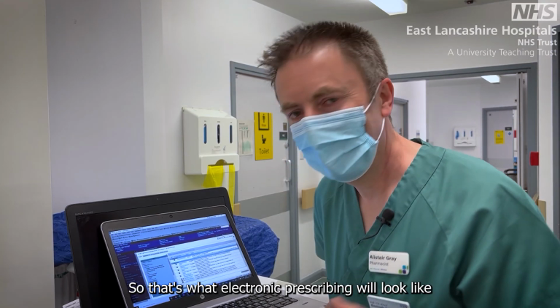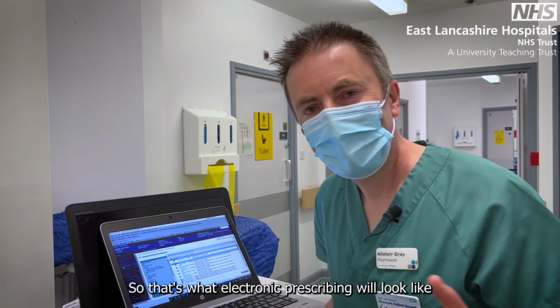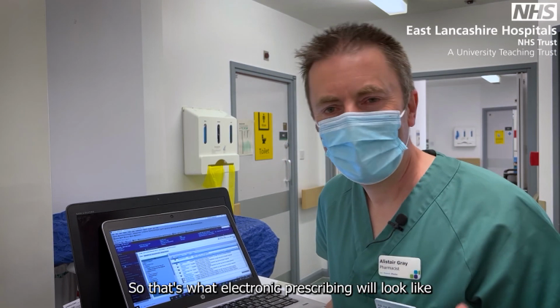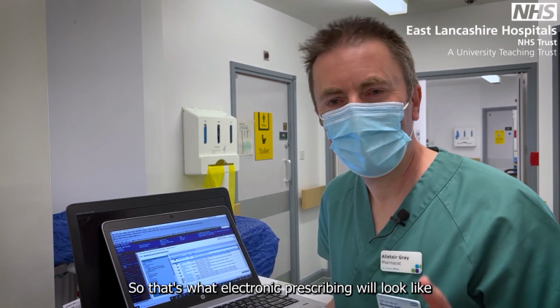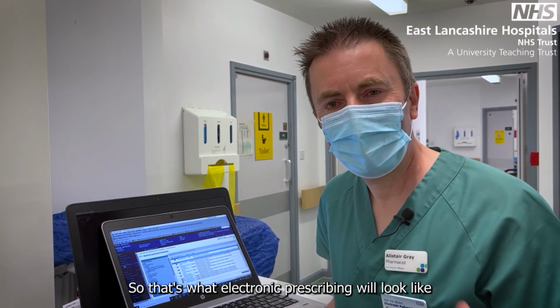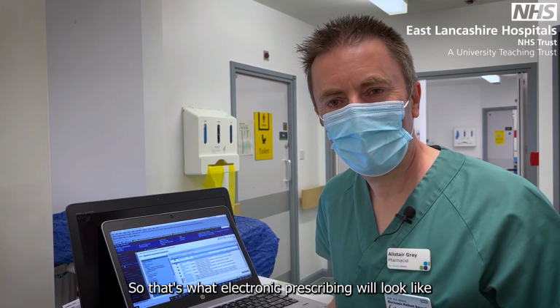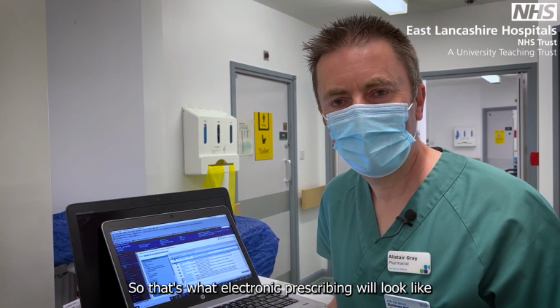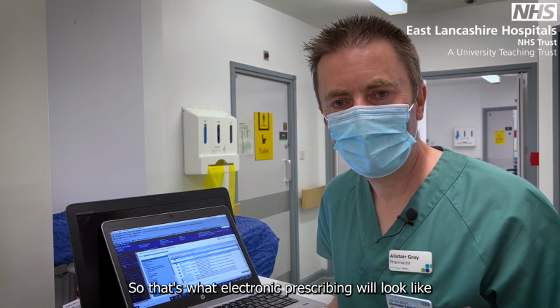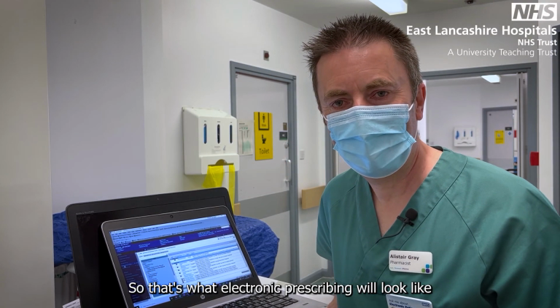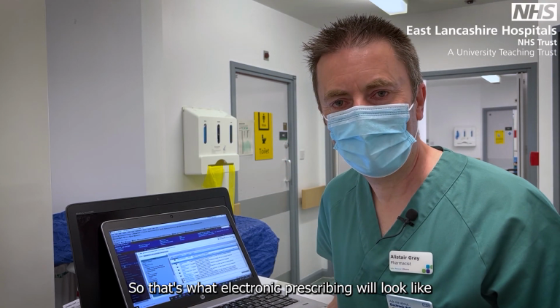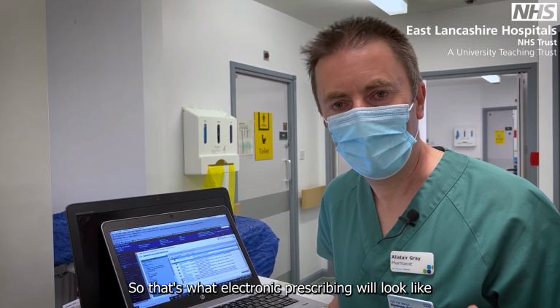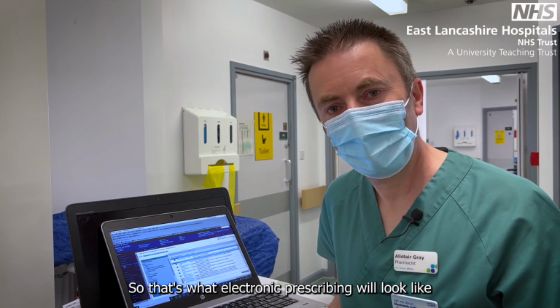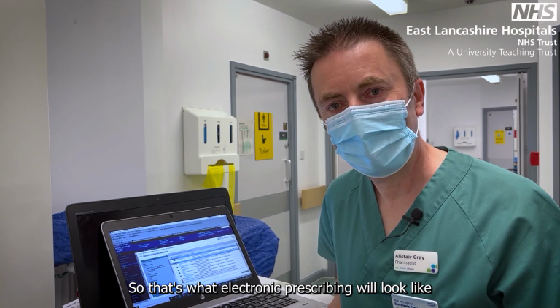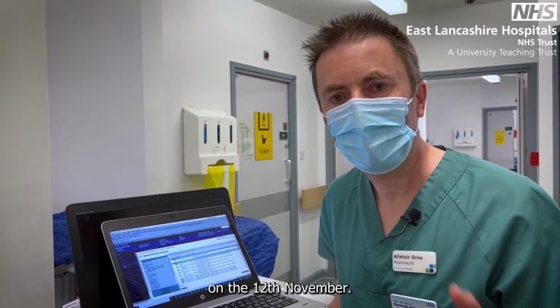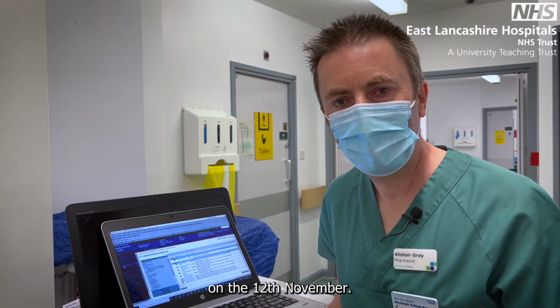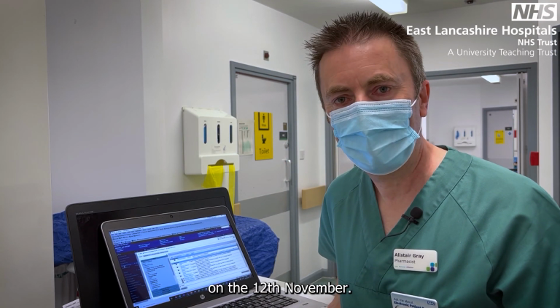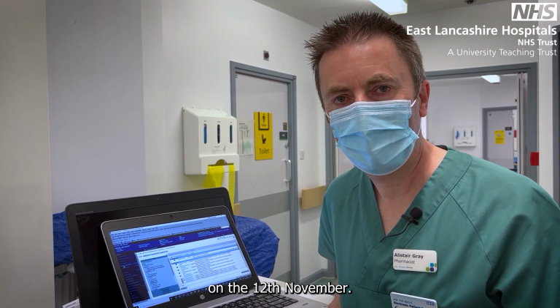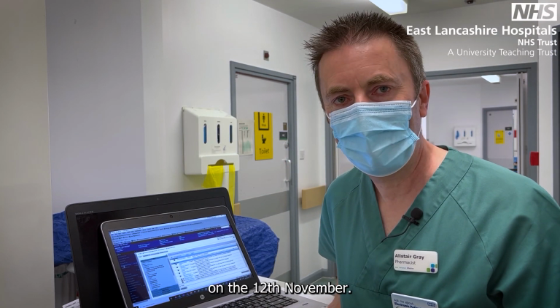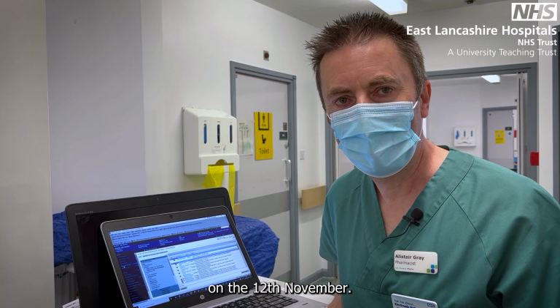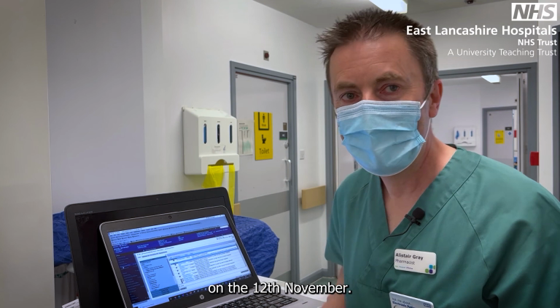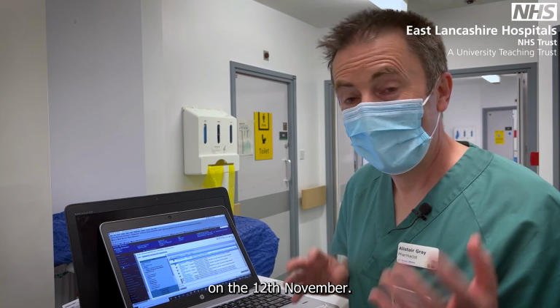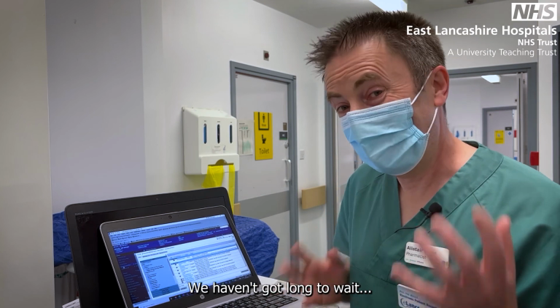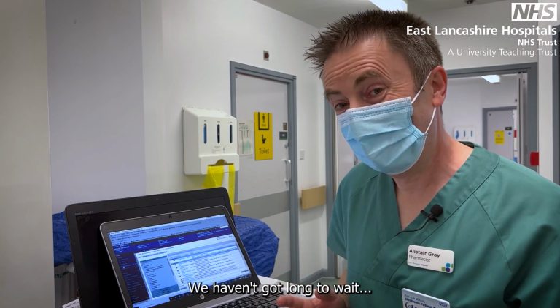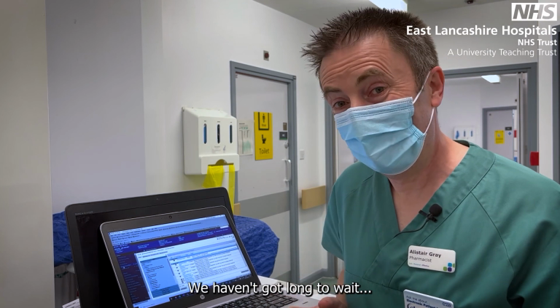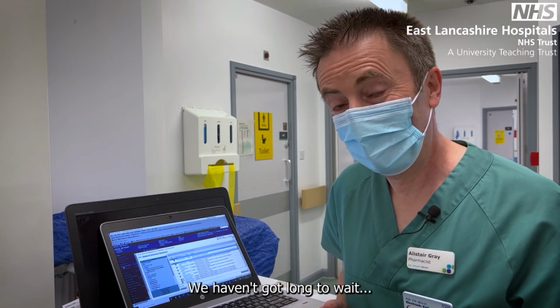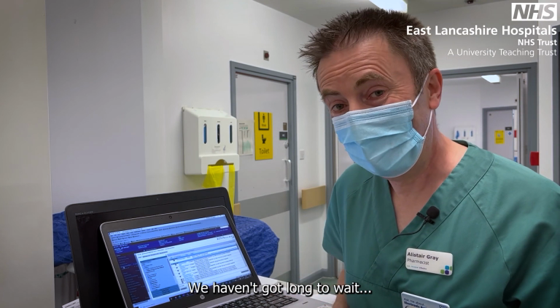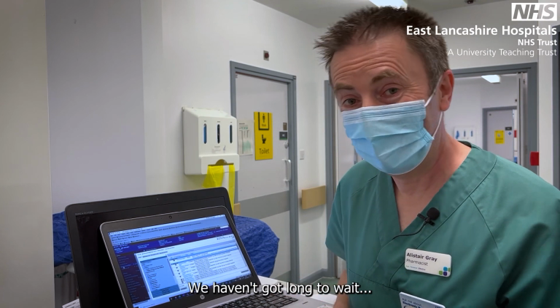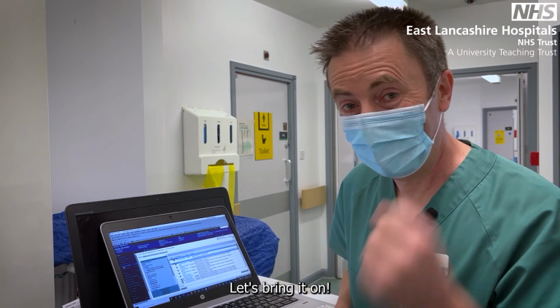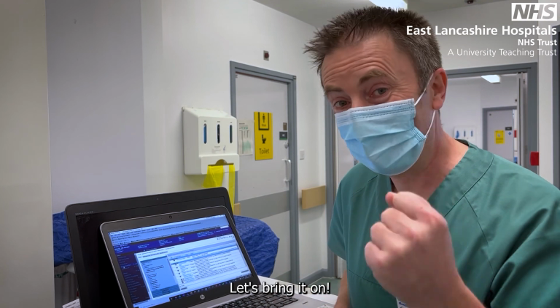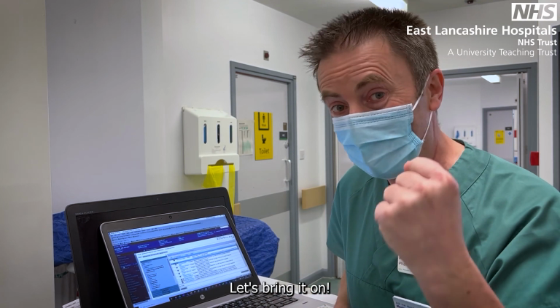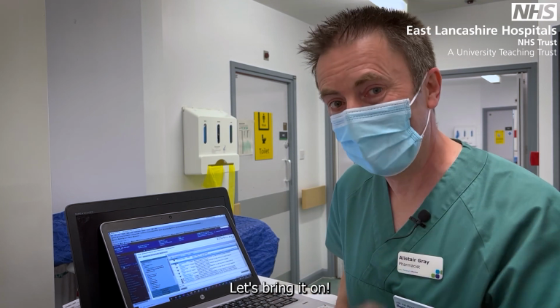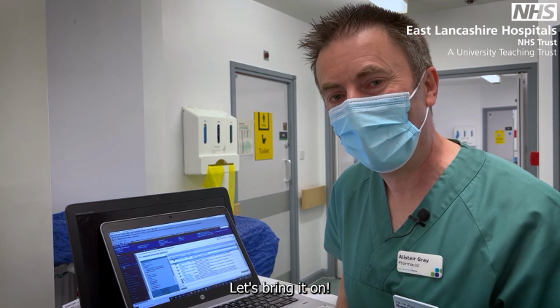So that's what electronic prescribing will look like on the 12th of November. We haven't got long to wait — let's bring it on.